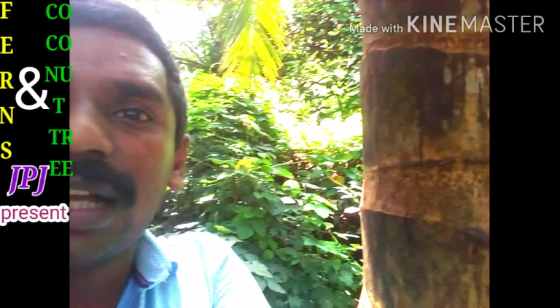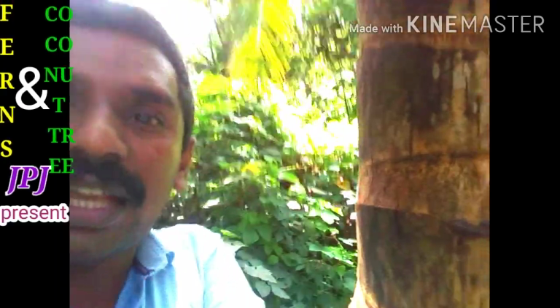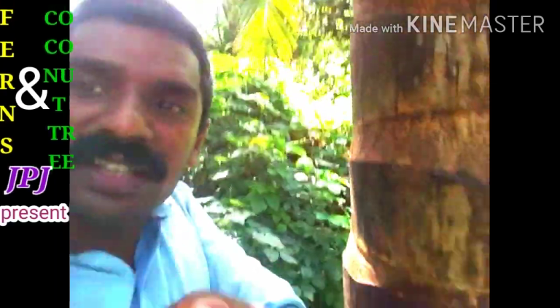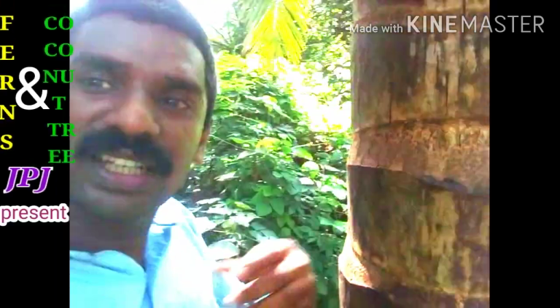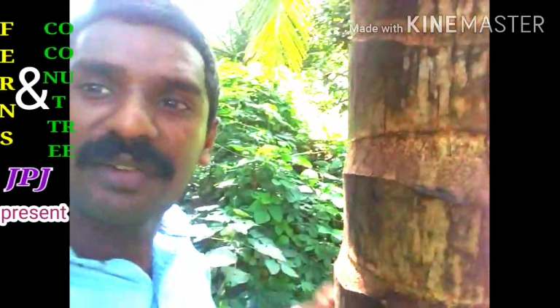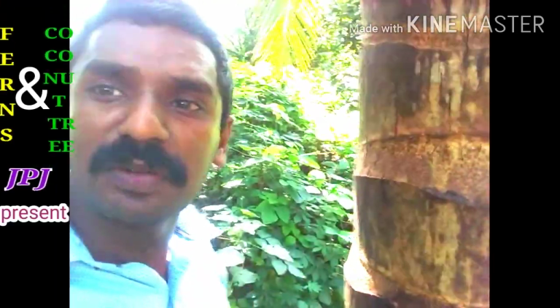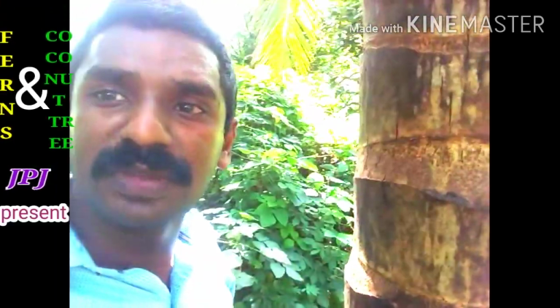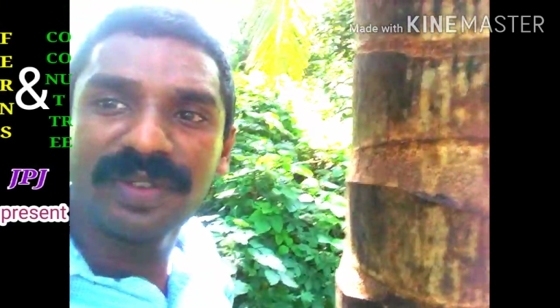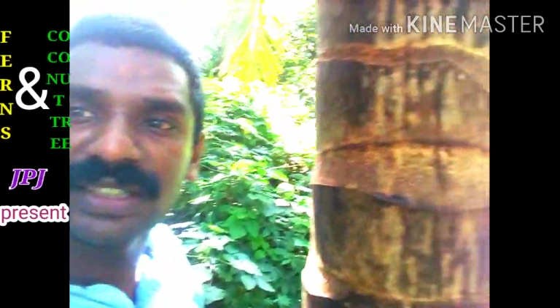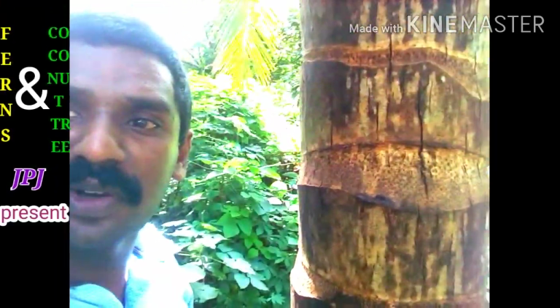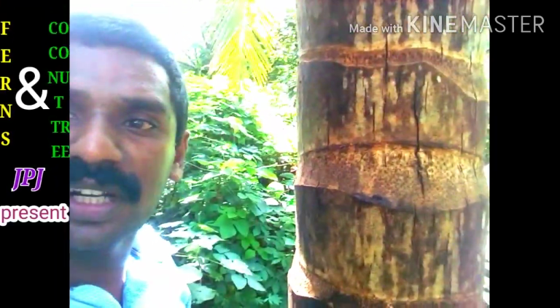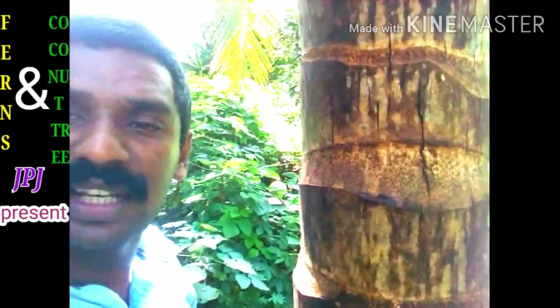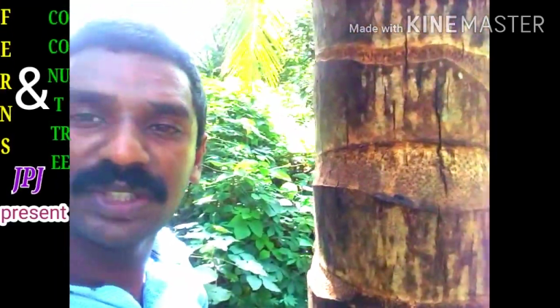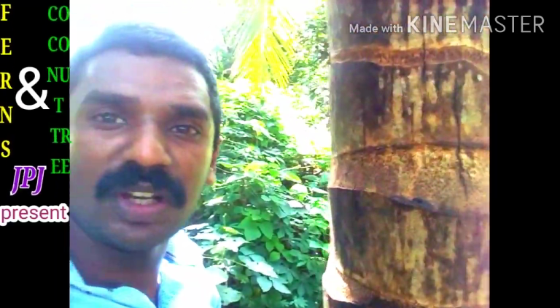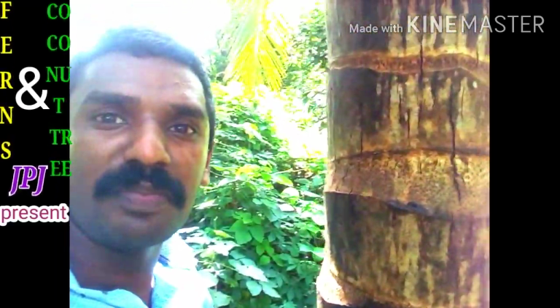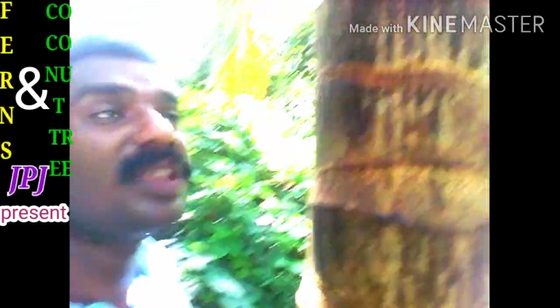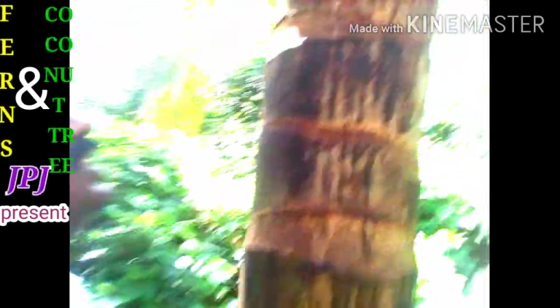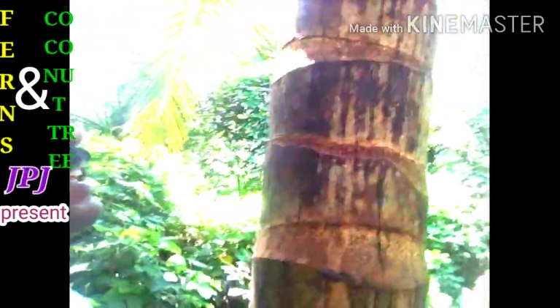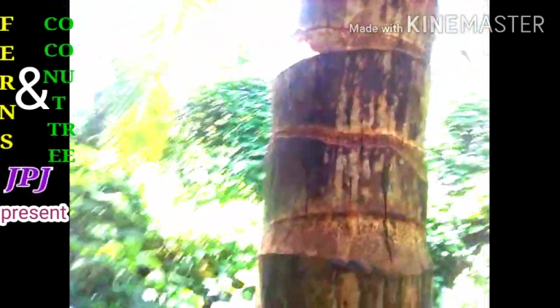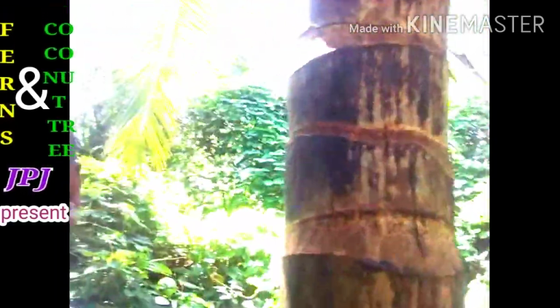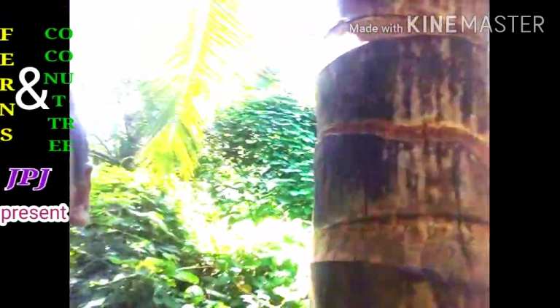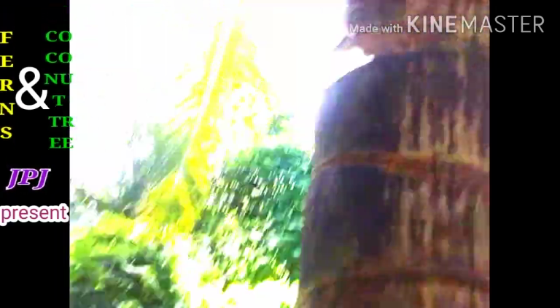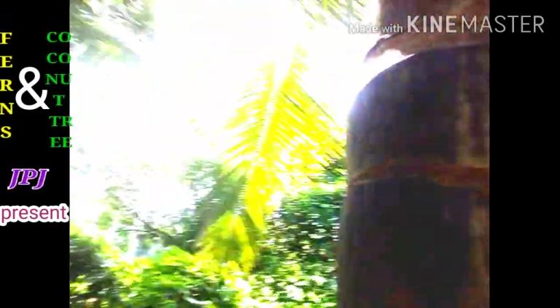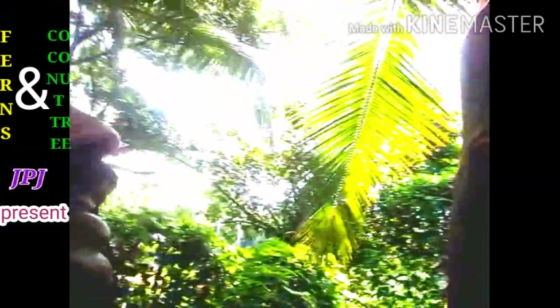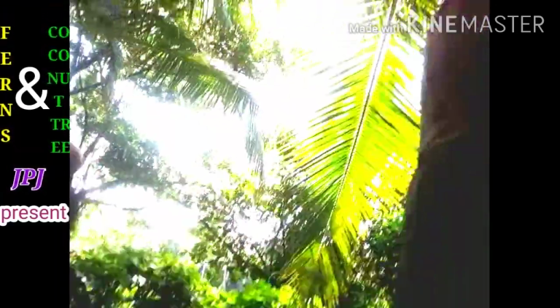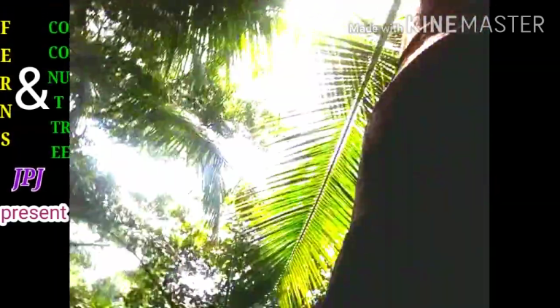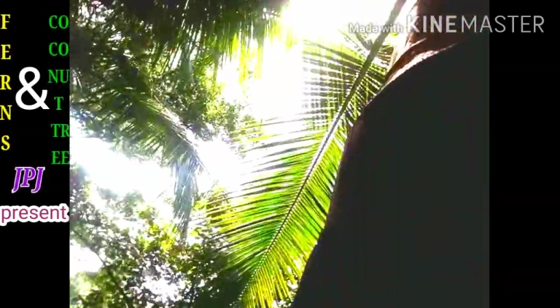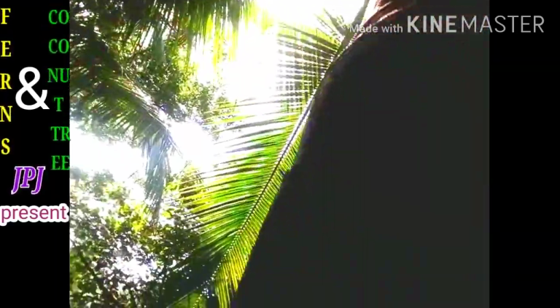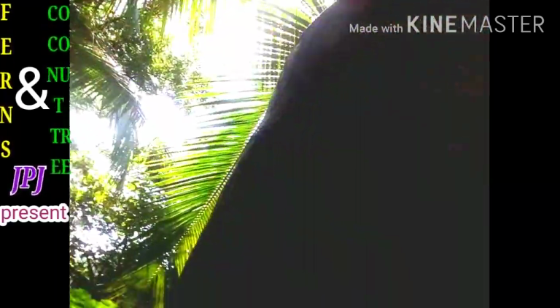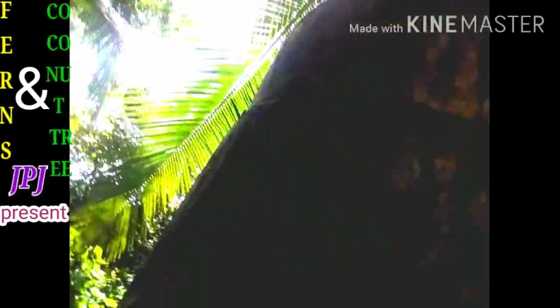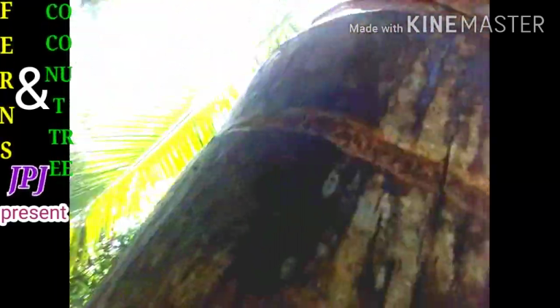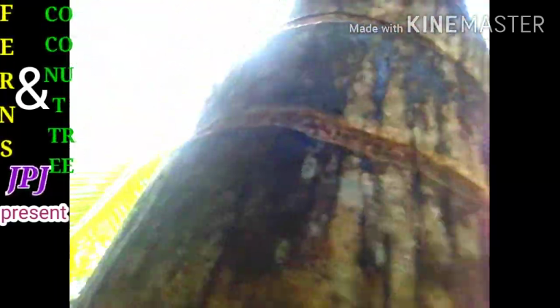Hi friends, welcome to Fence and Coconut Tree. Here is a show that you can see in the first place.